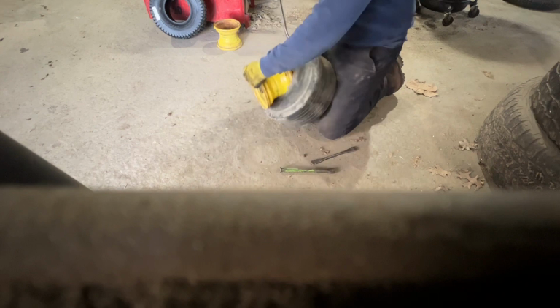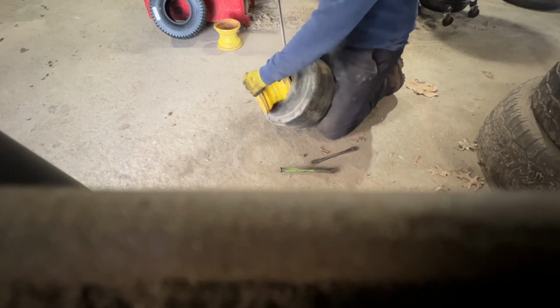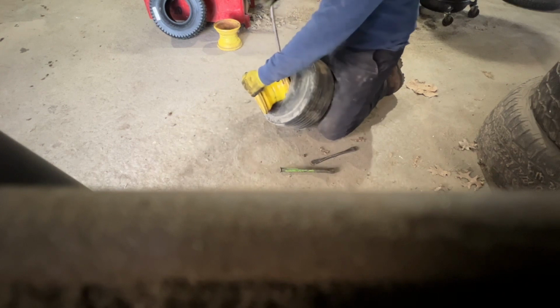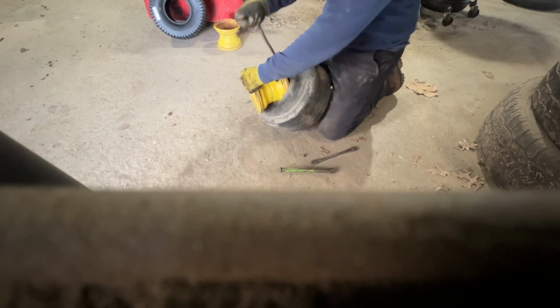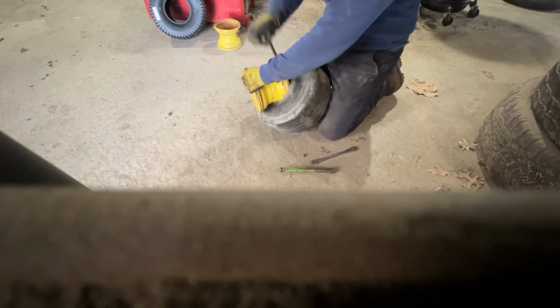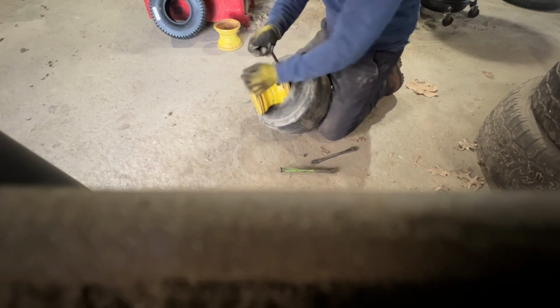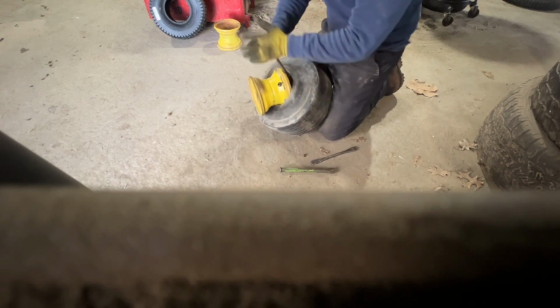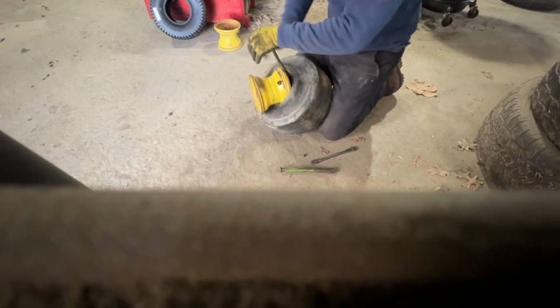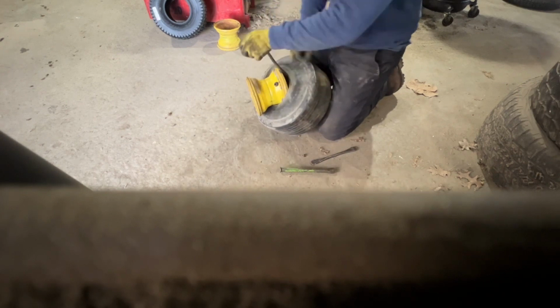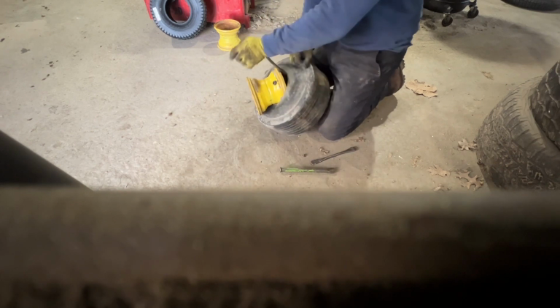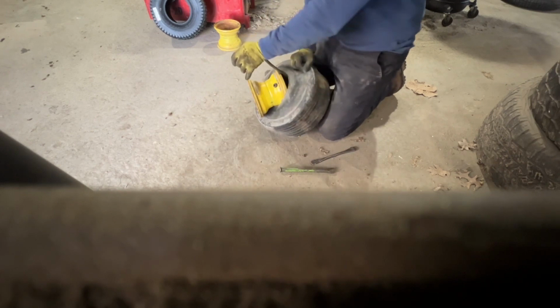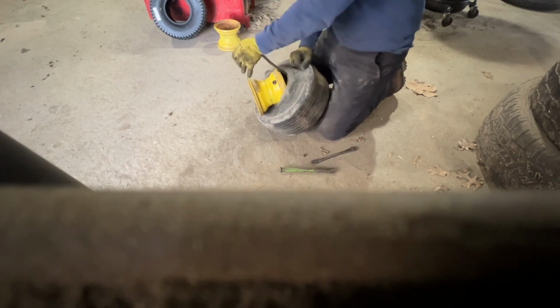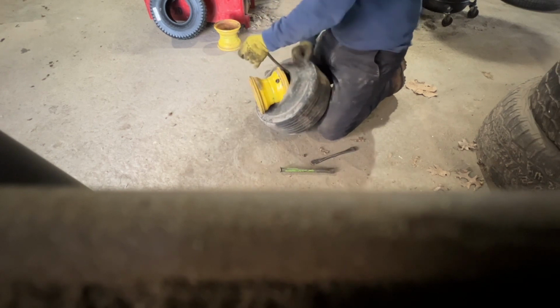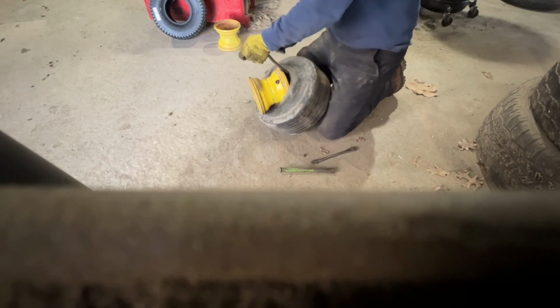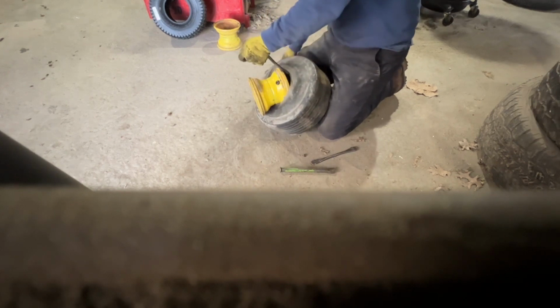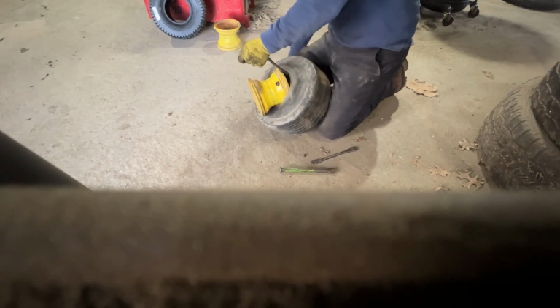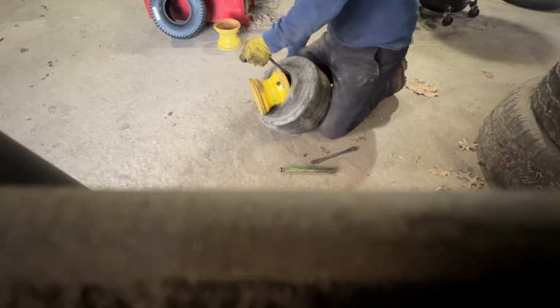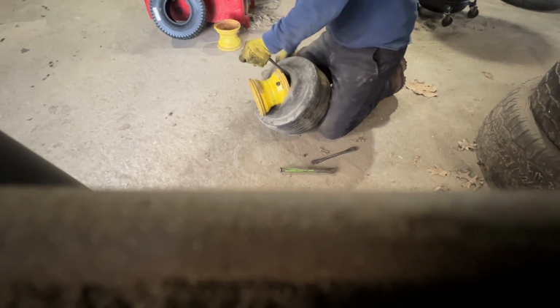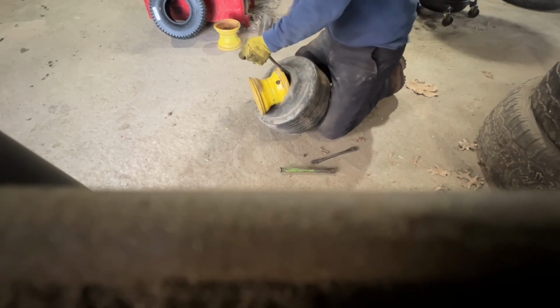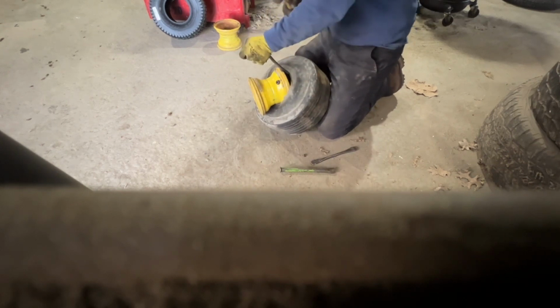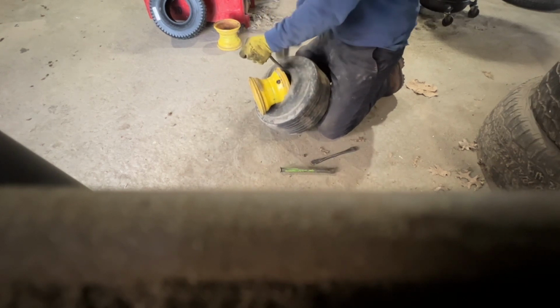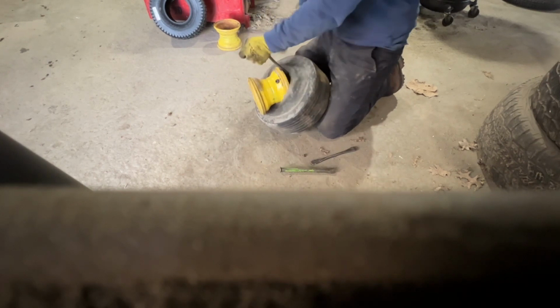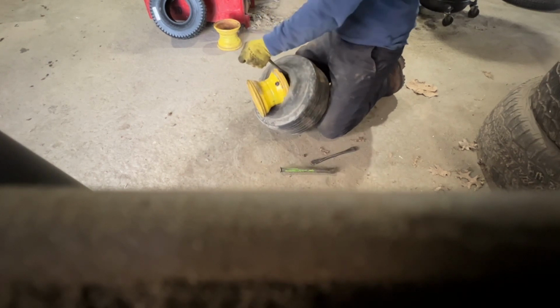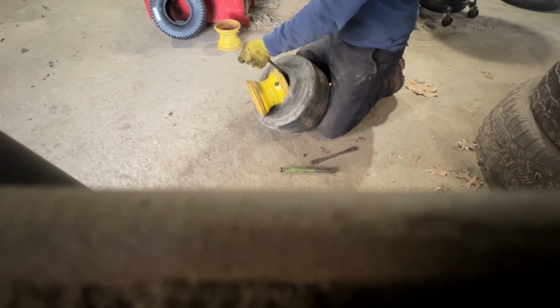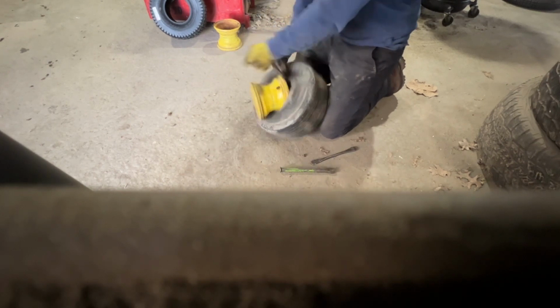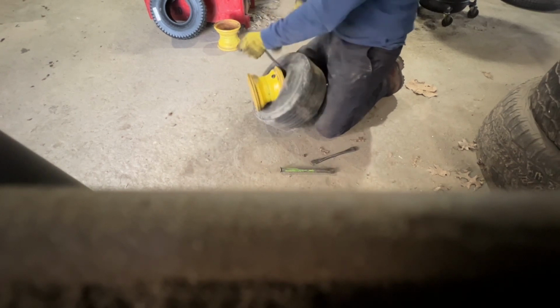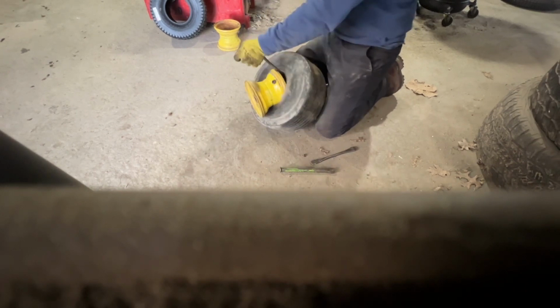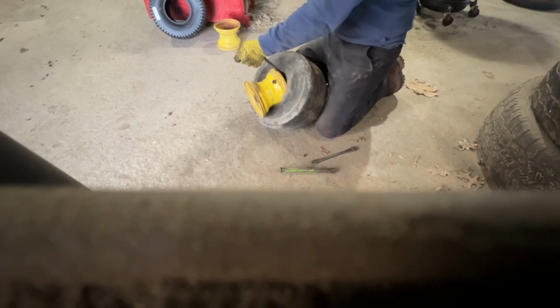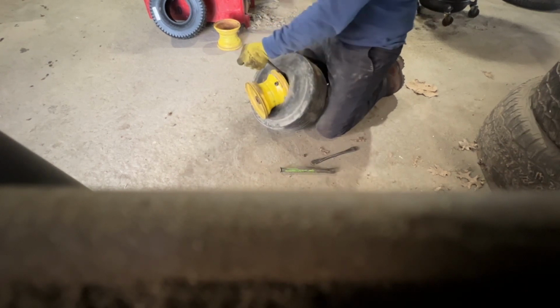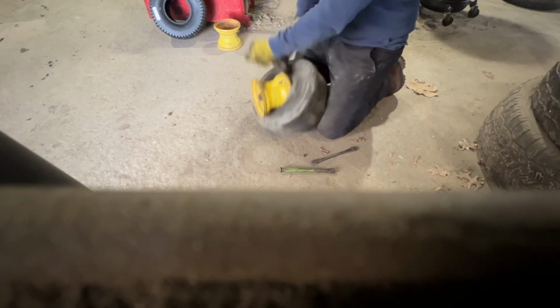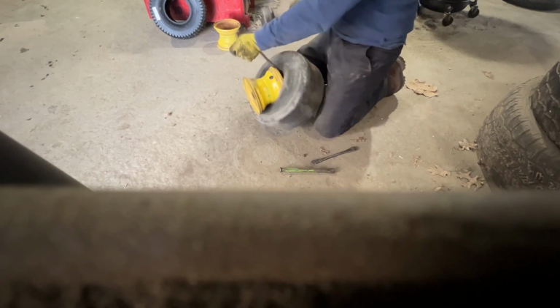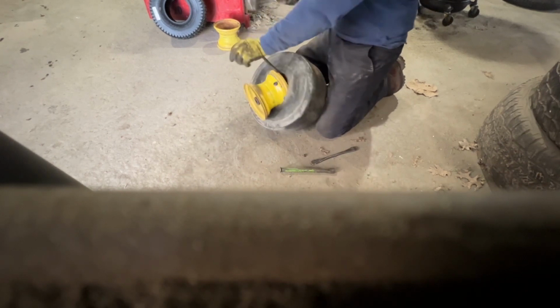You can use a hammer, like shown here, to remove the back side of the tire from the wheel.